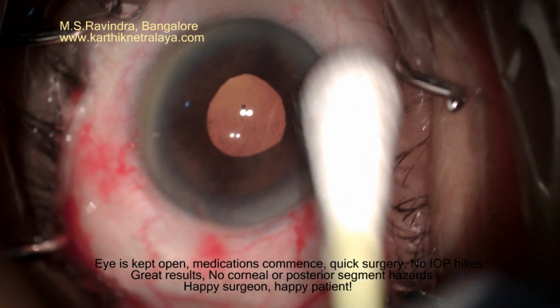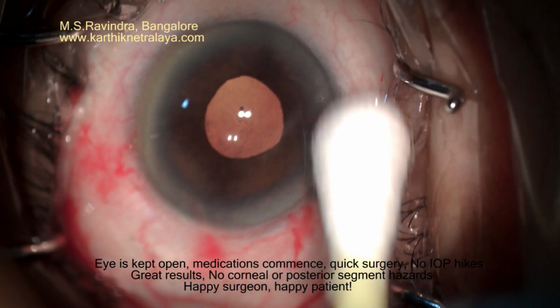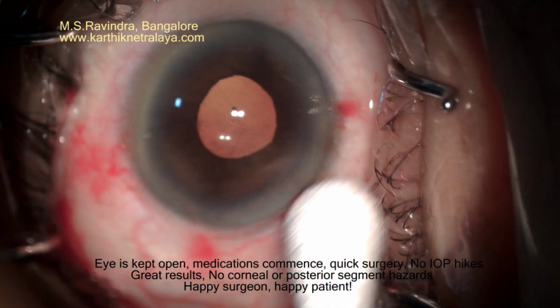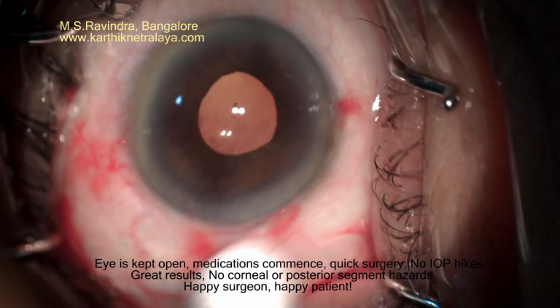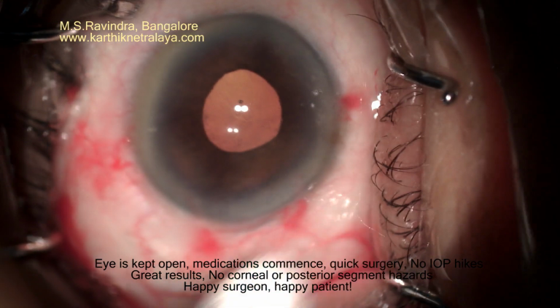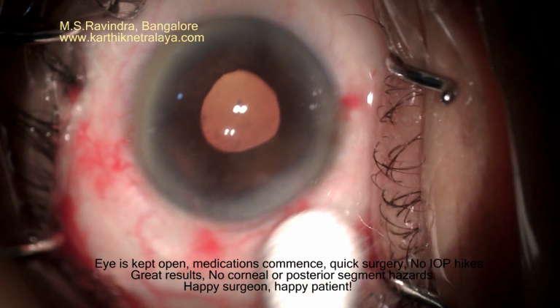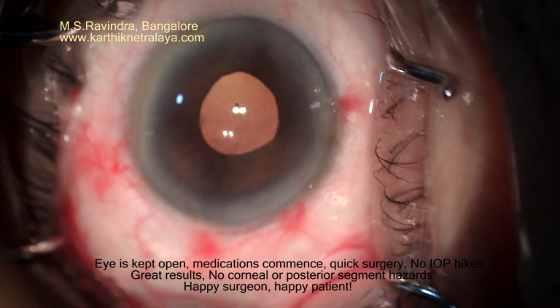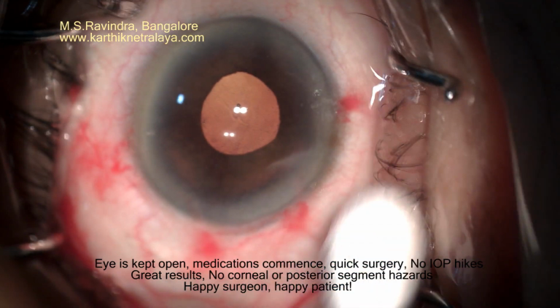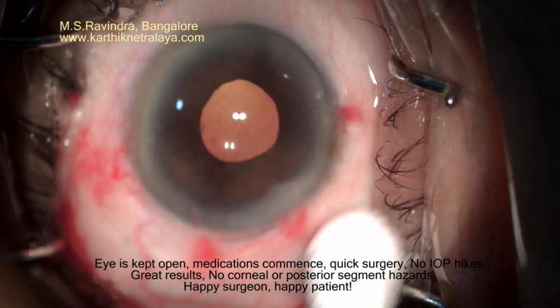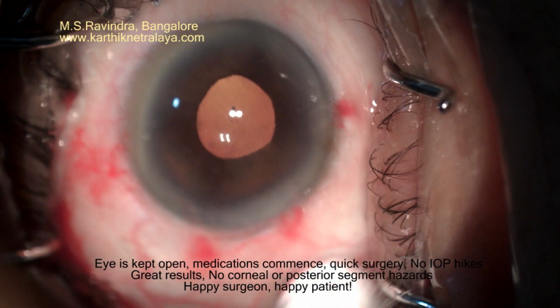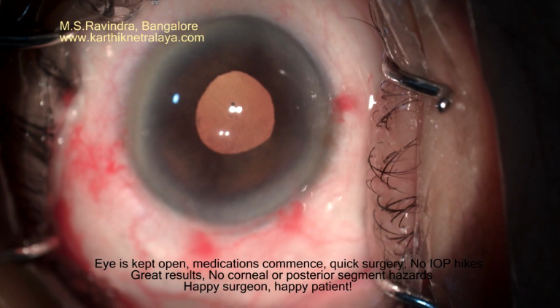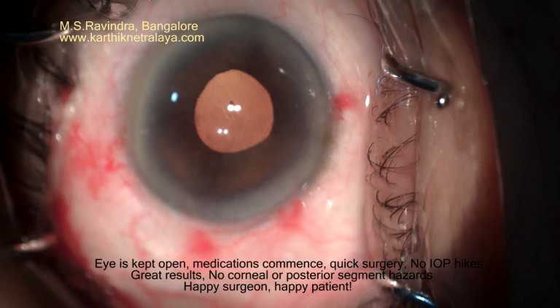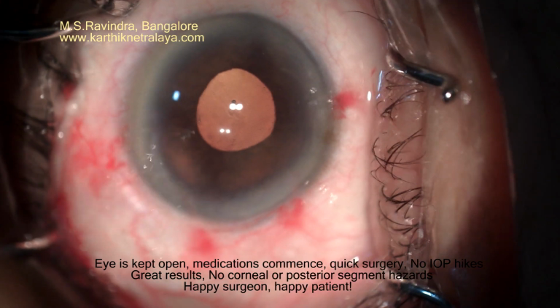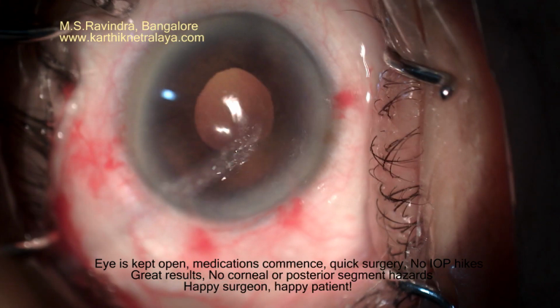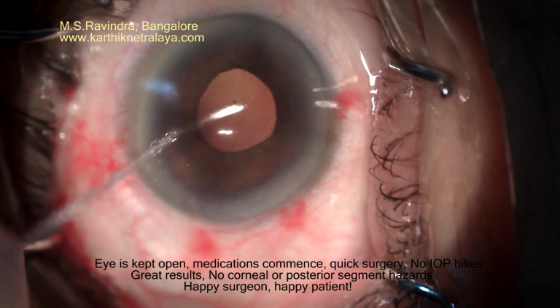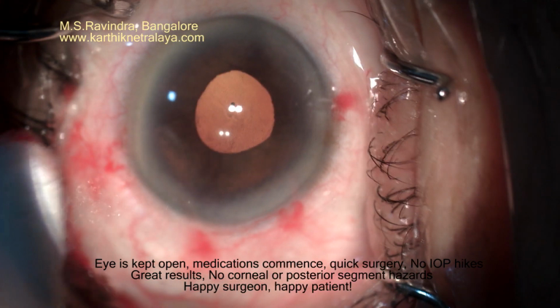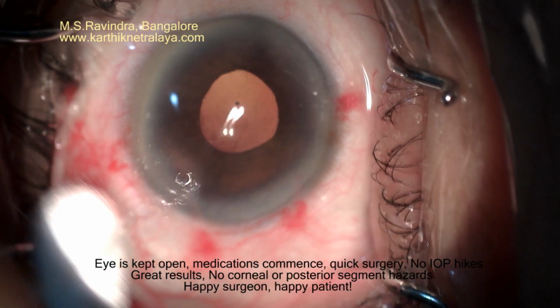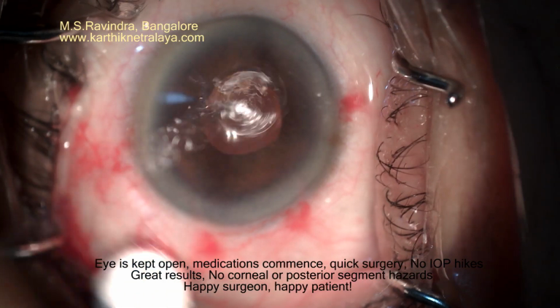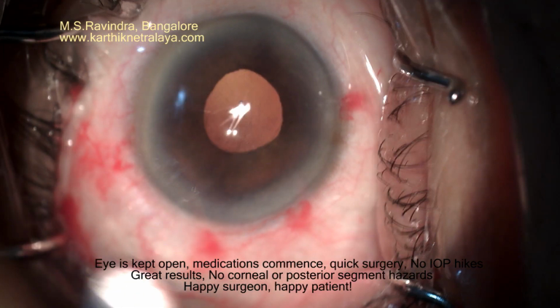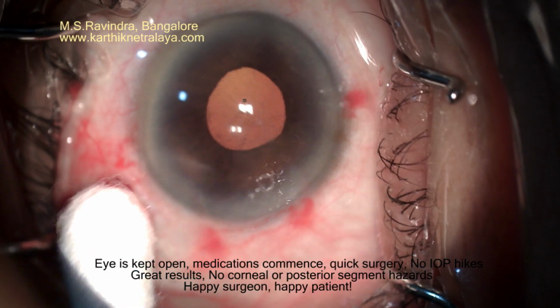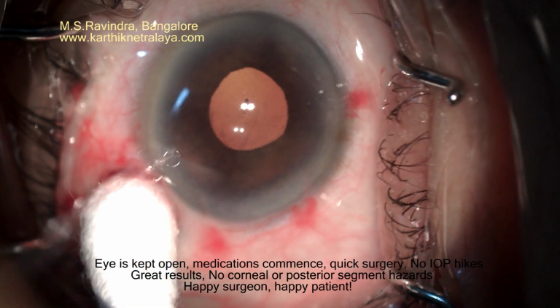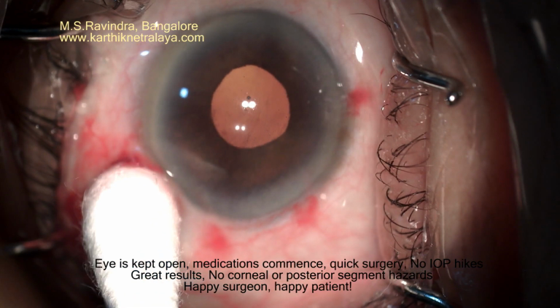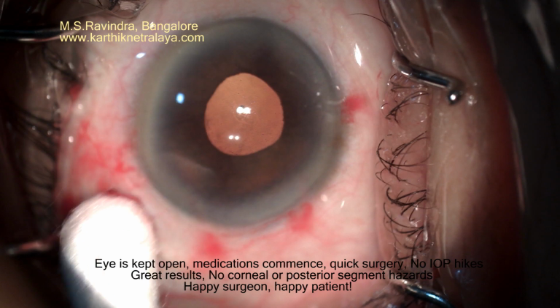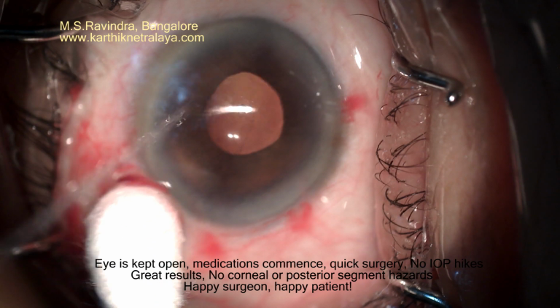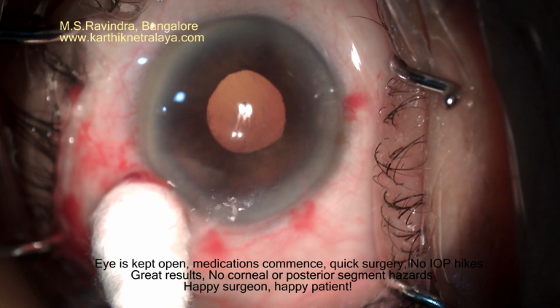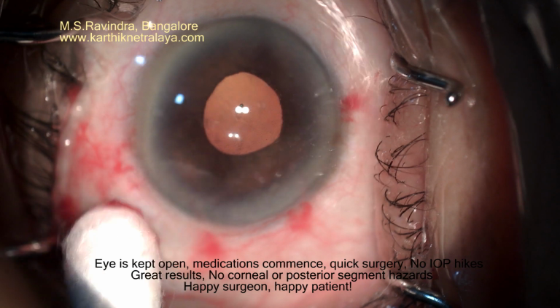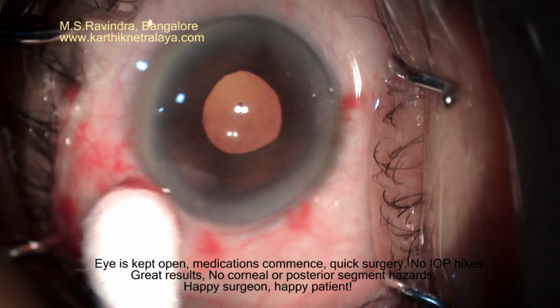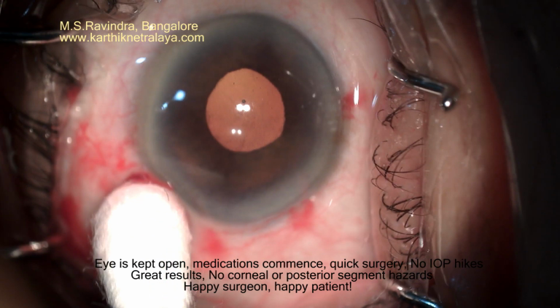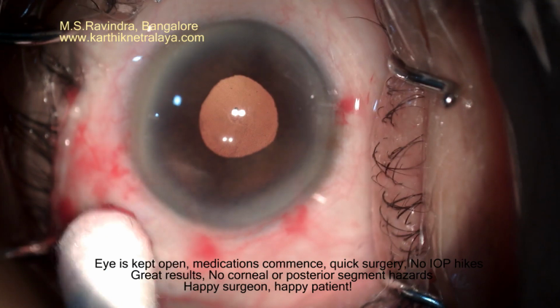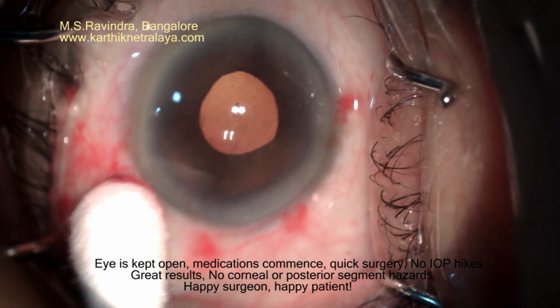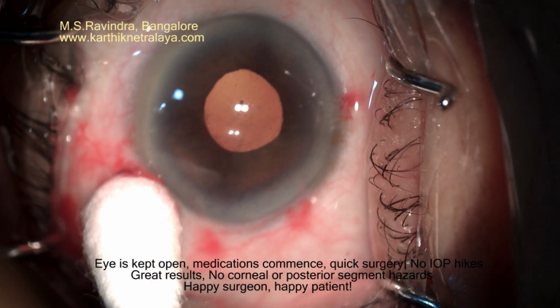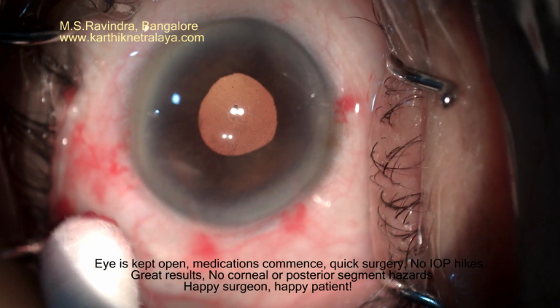The ports are intact. There is no need to hydrate, there is no need to bandage, so that the medications can start immediately.